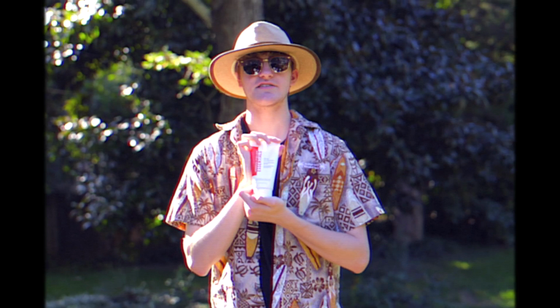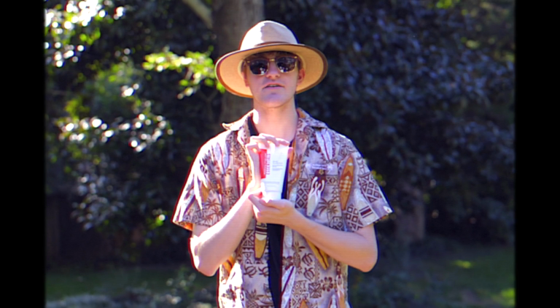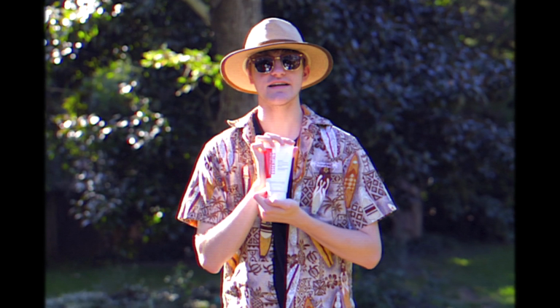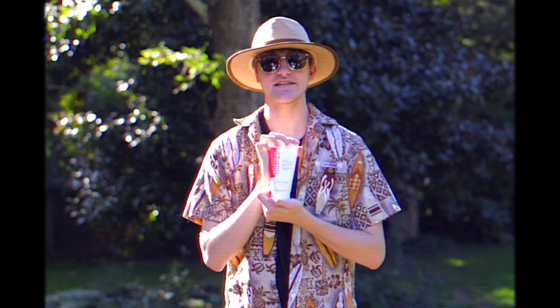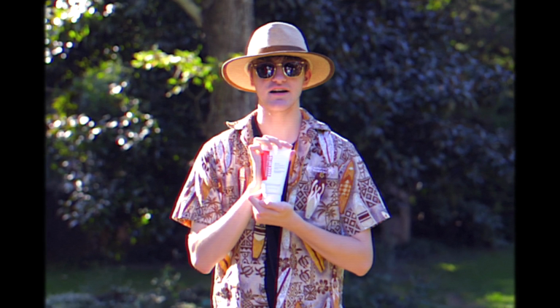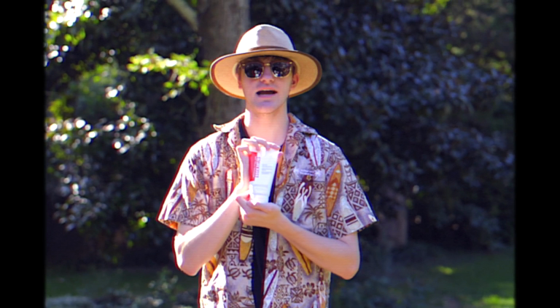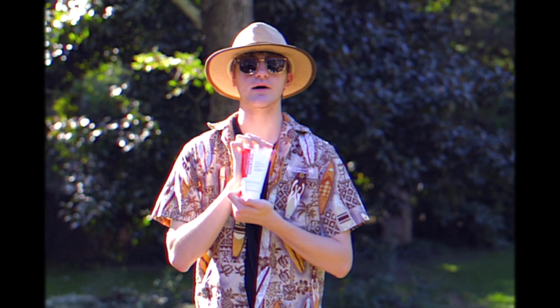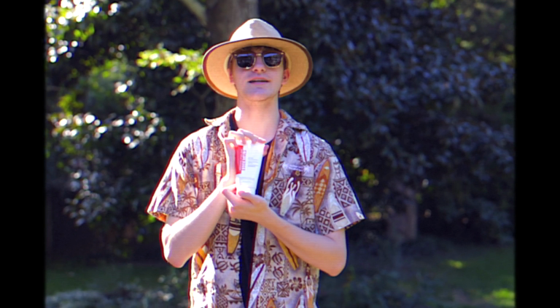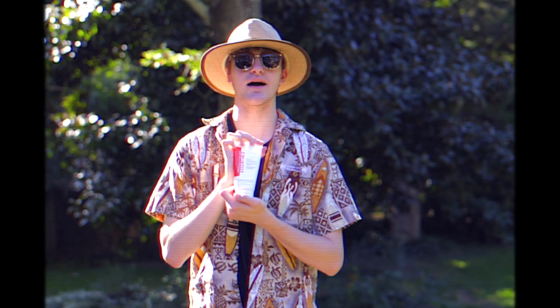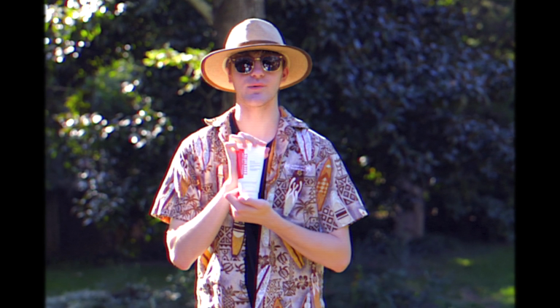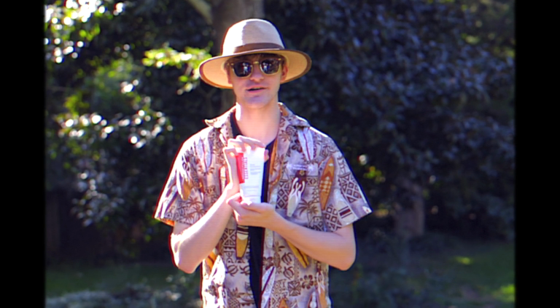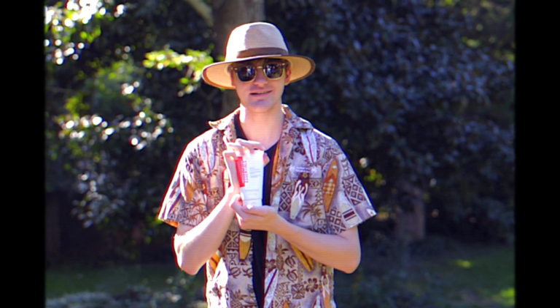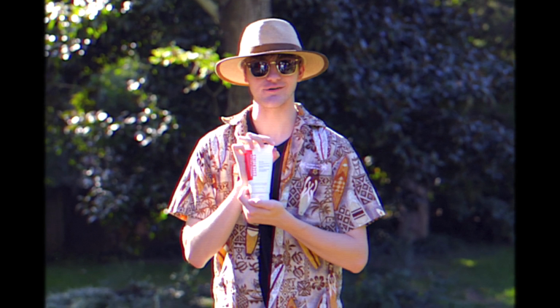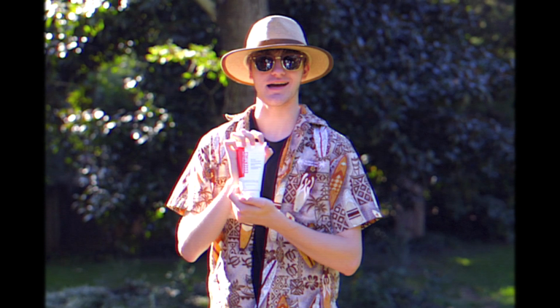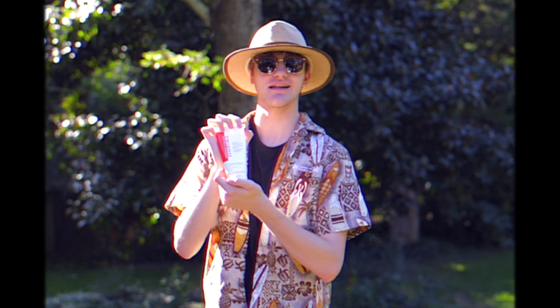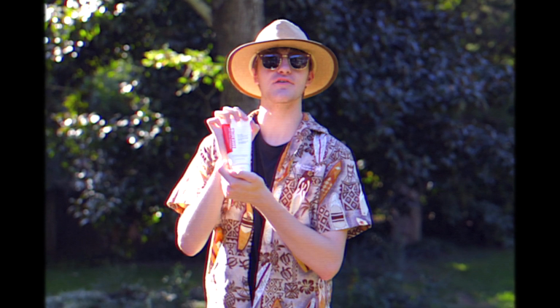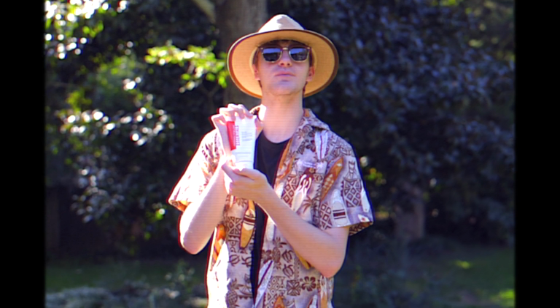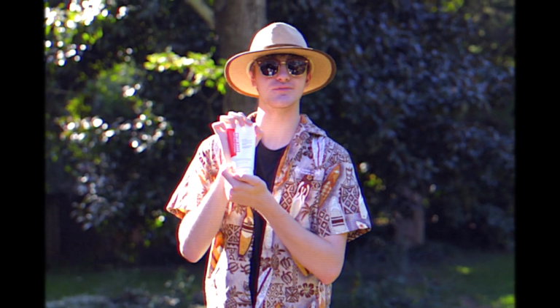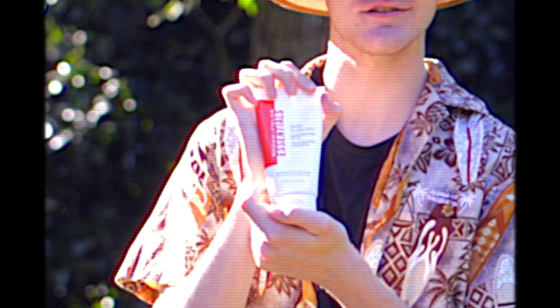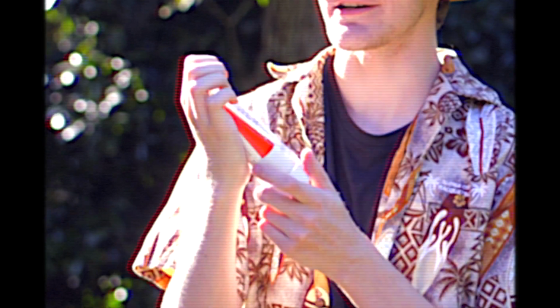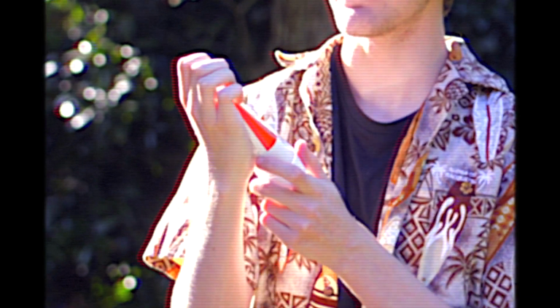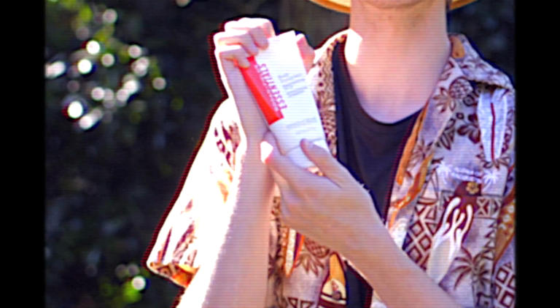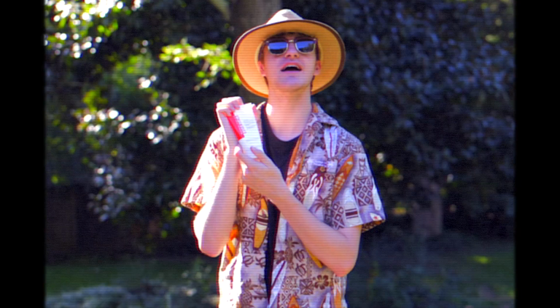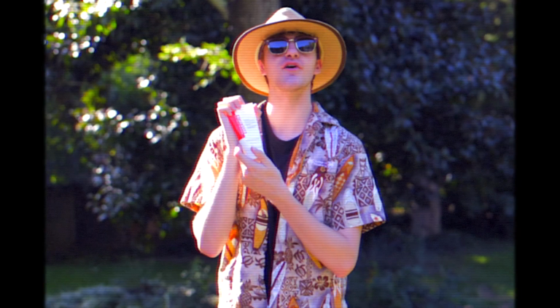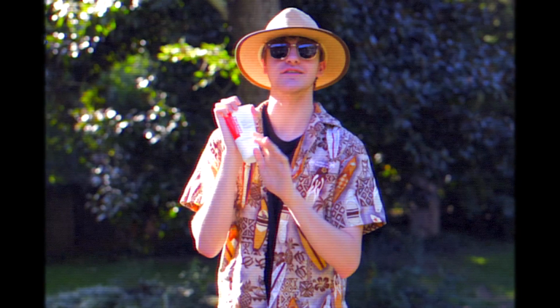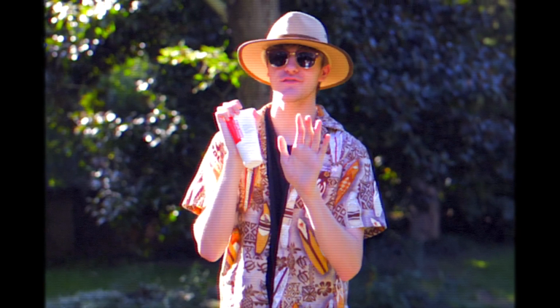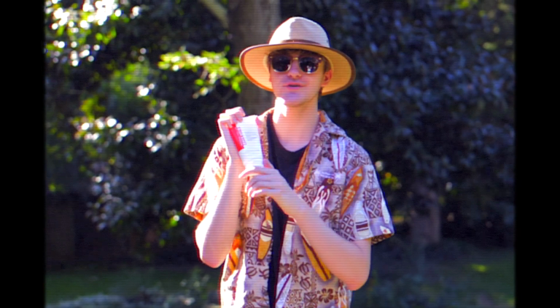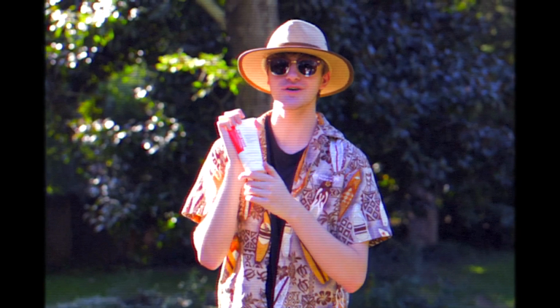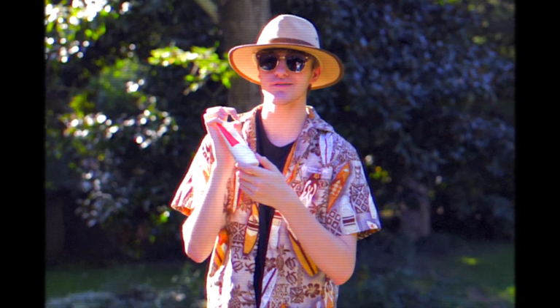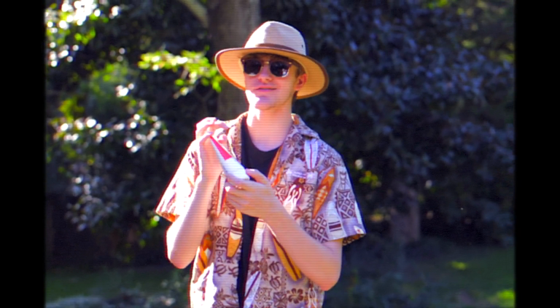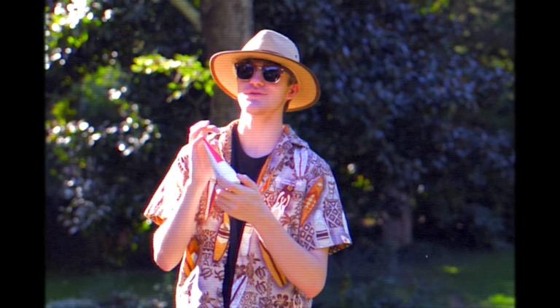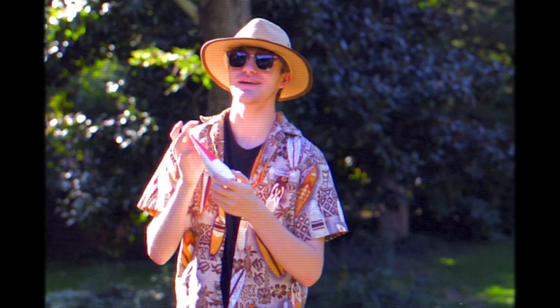Considering it is sunny out and we're gonna be on the water, I always like to lather up with some sunscreen. SPF 30 — nothing too strong, nothing too weak.